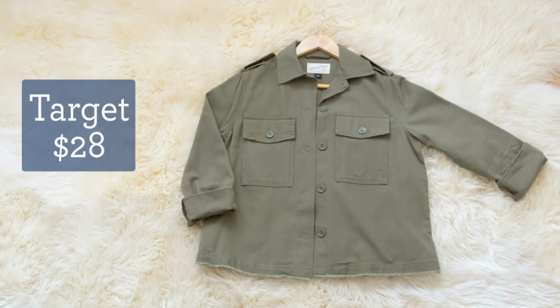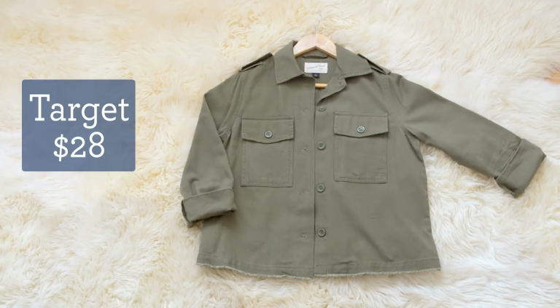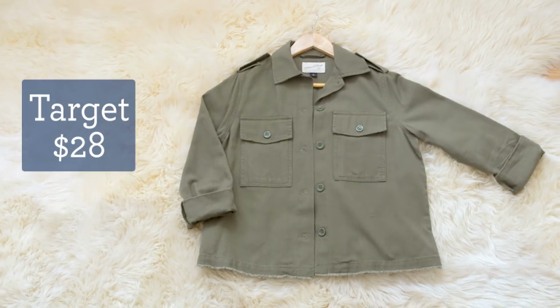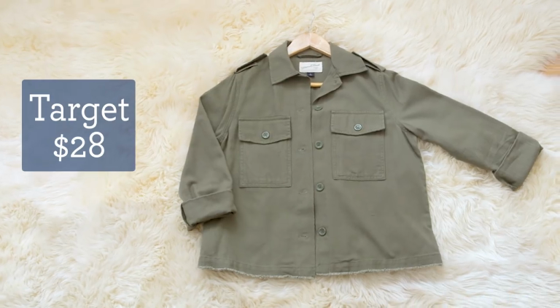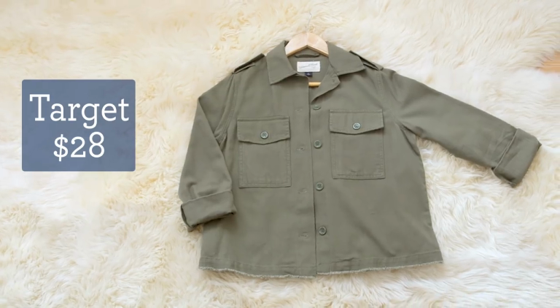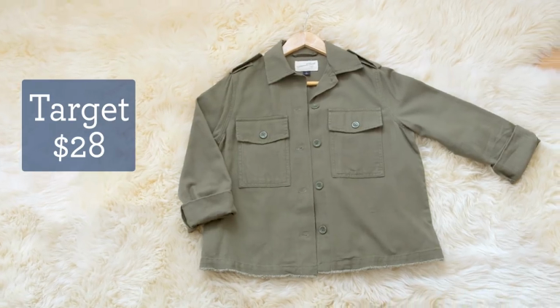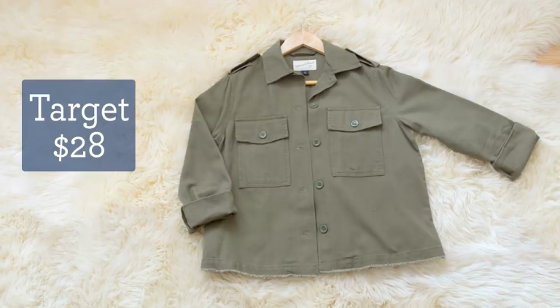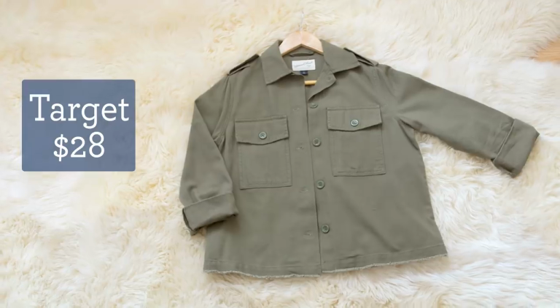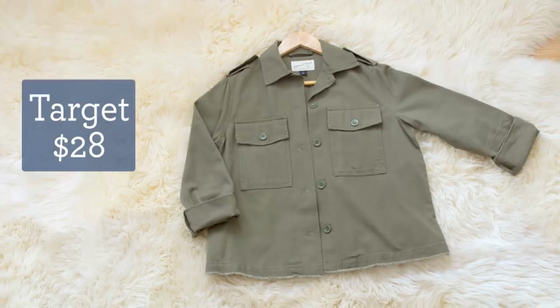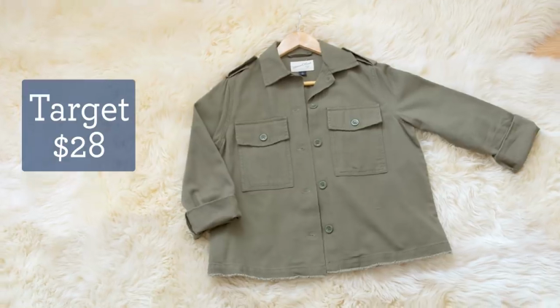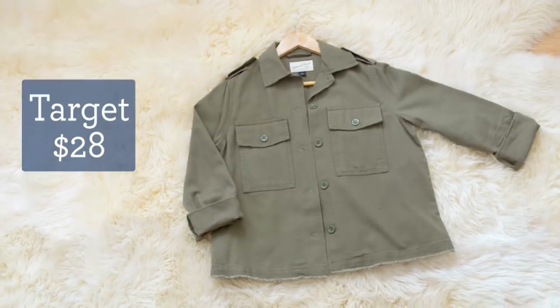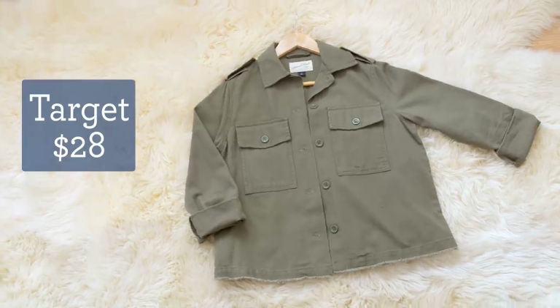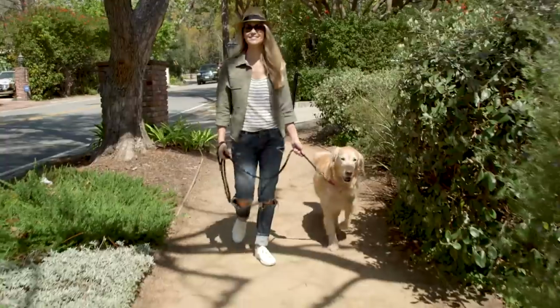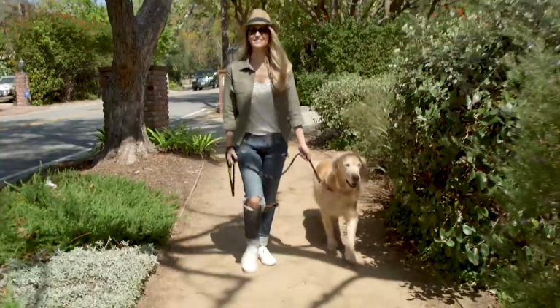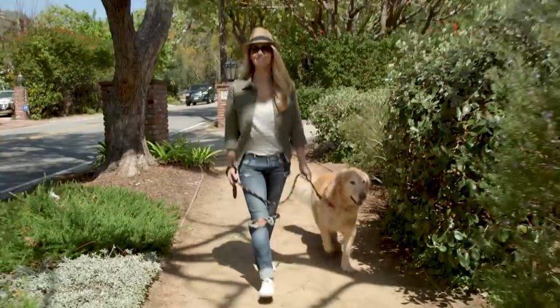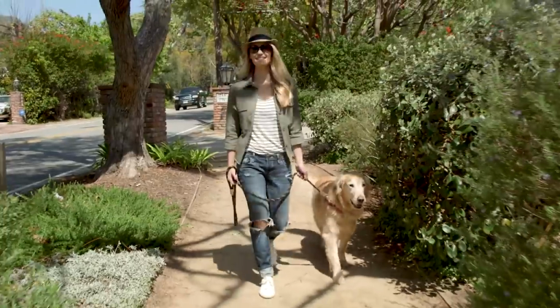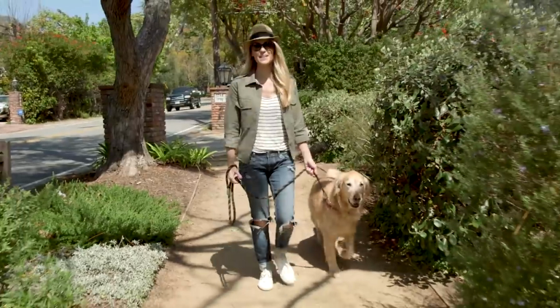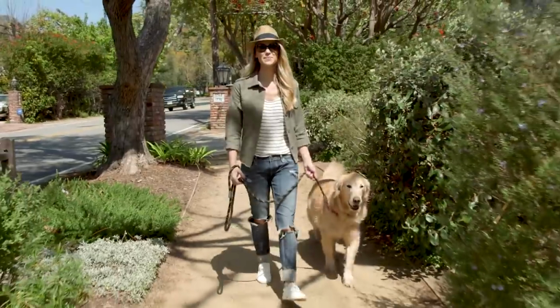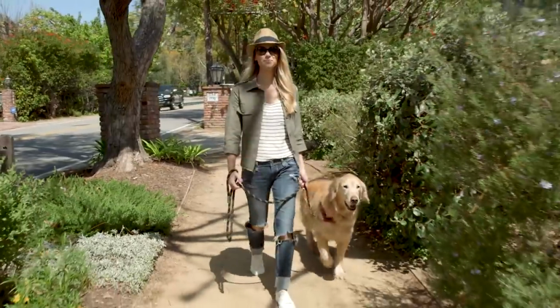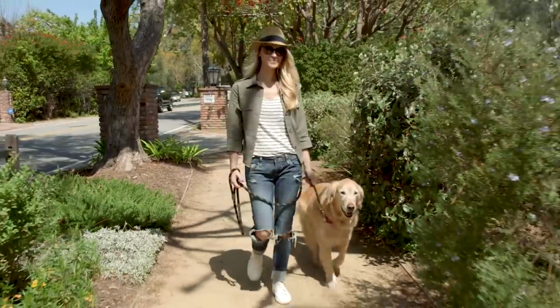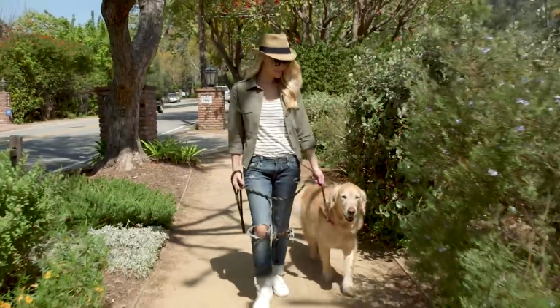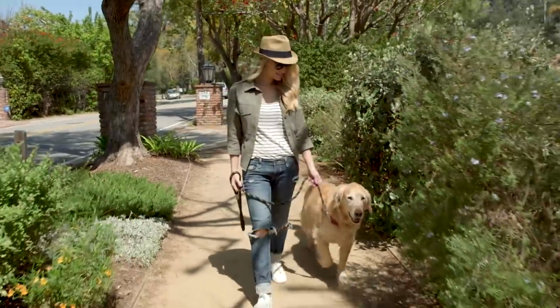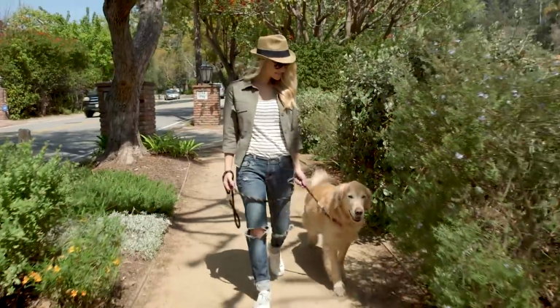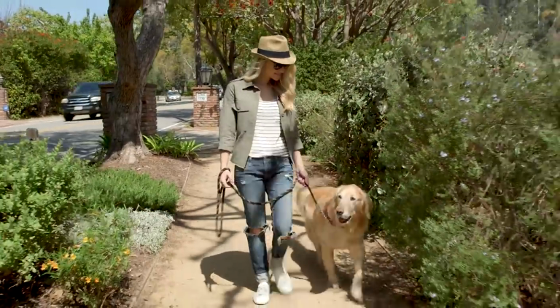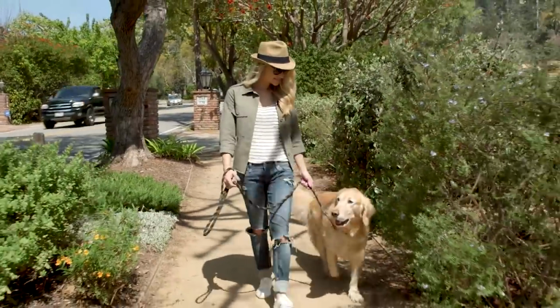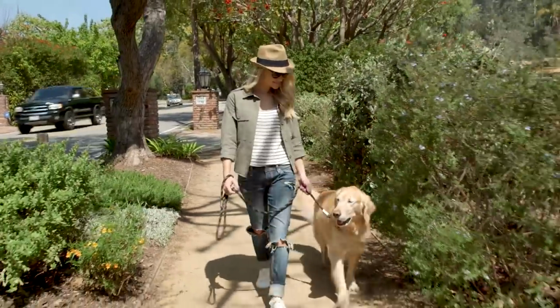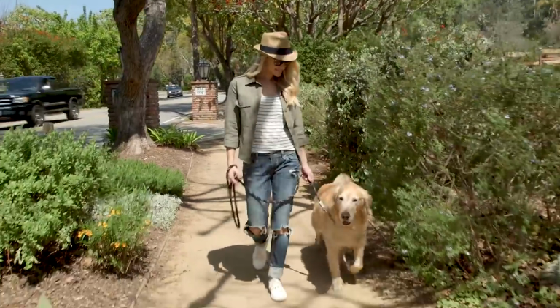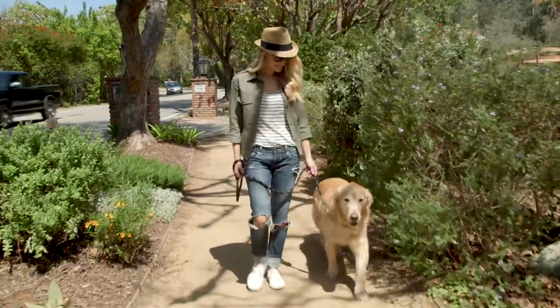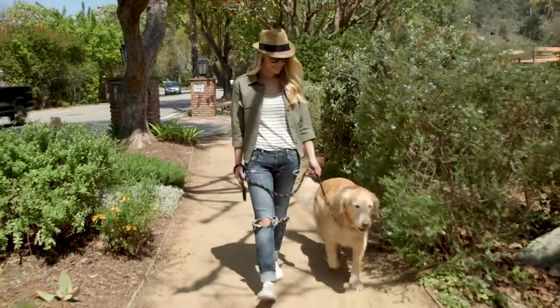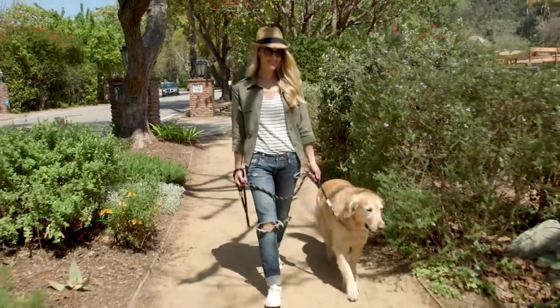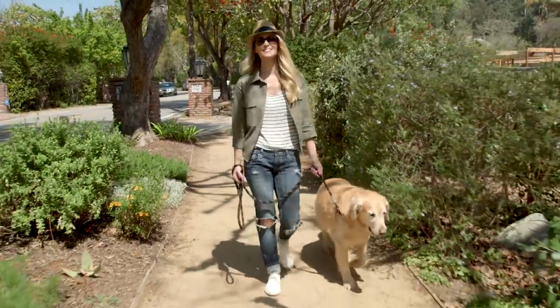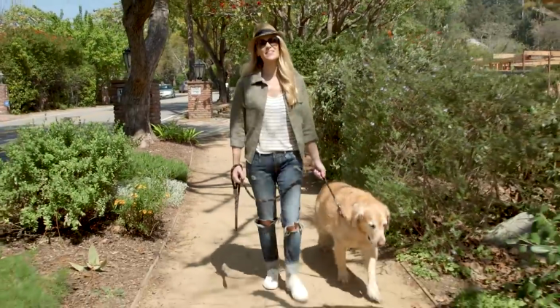This literally goes with everything. It's perfect for that in-between spring weather and looking stylish on a dog walk.